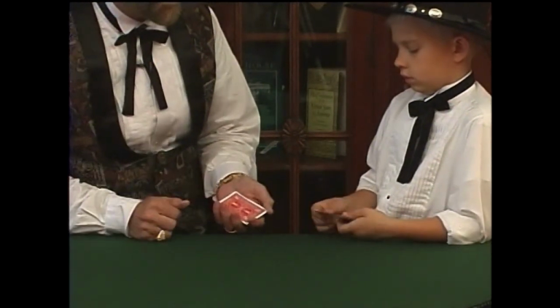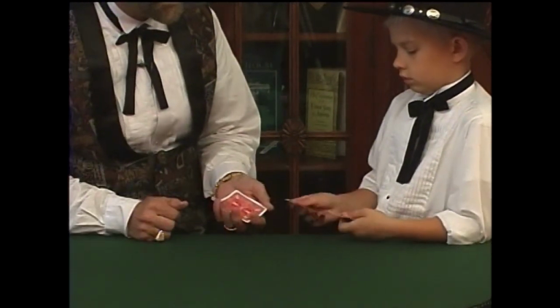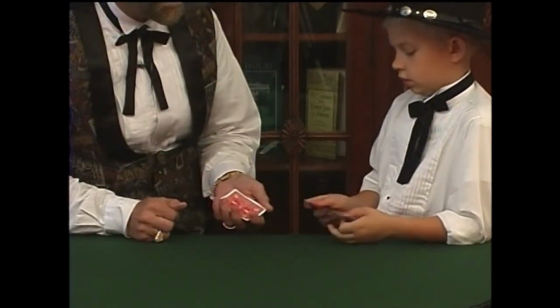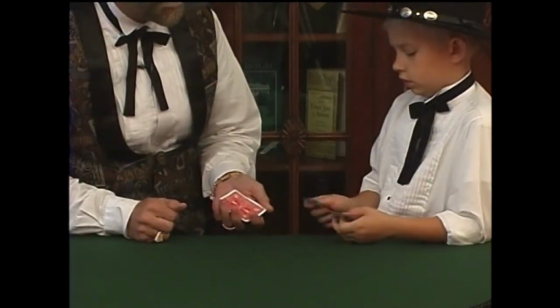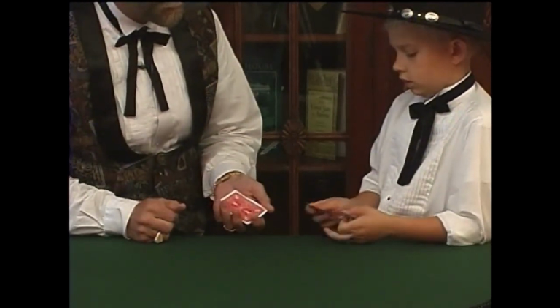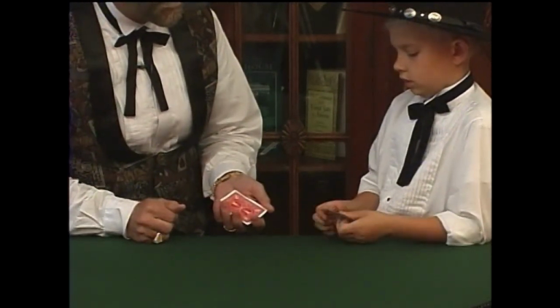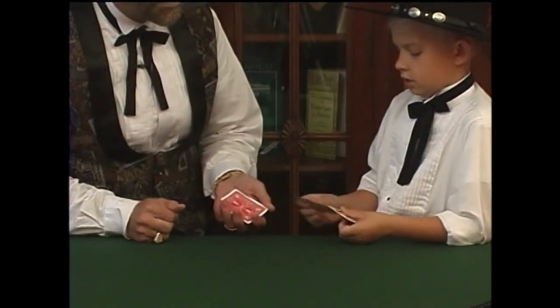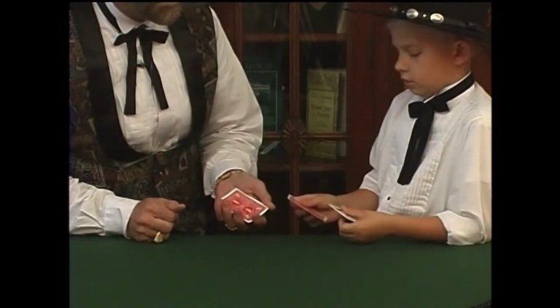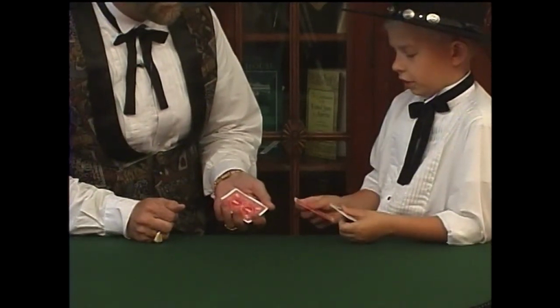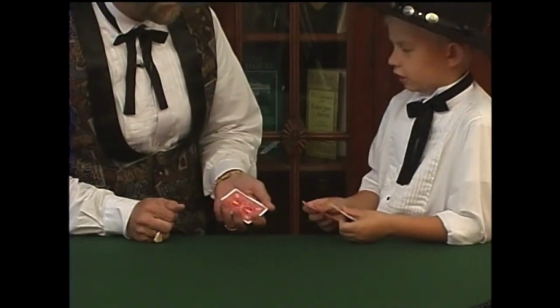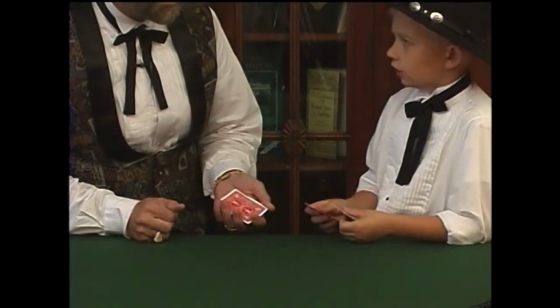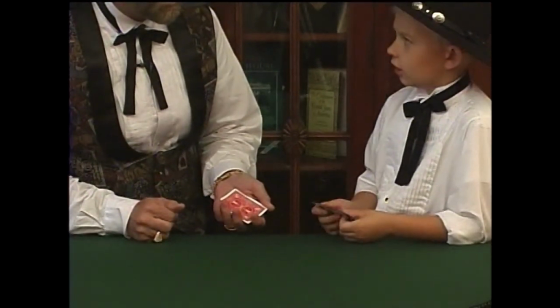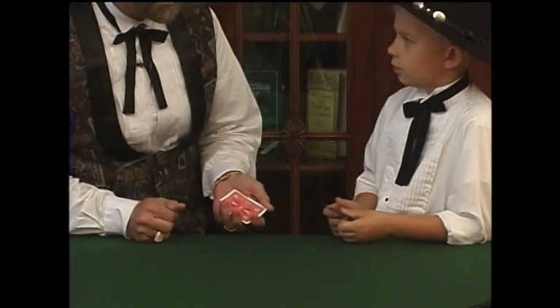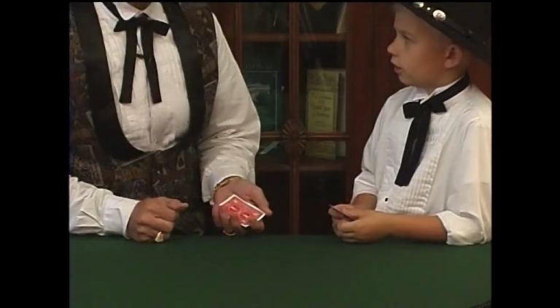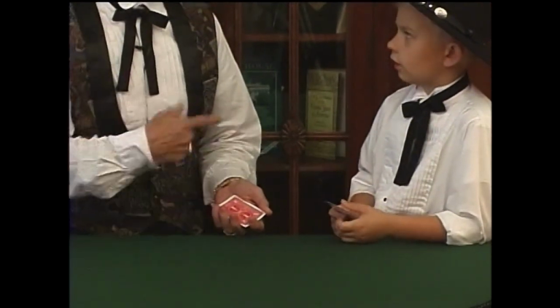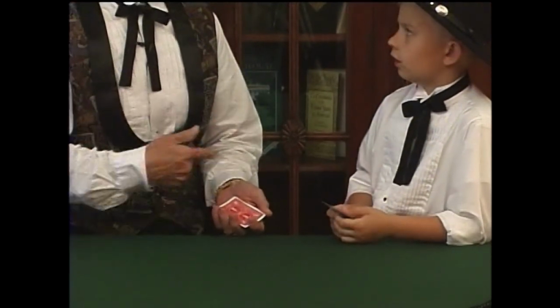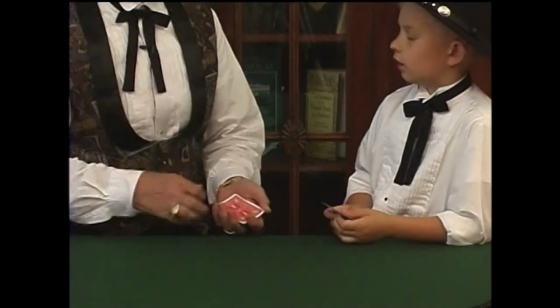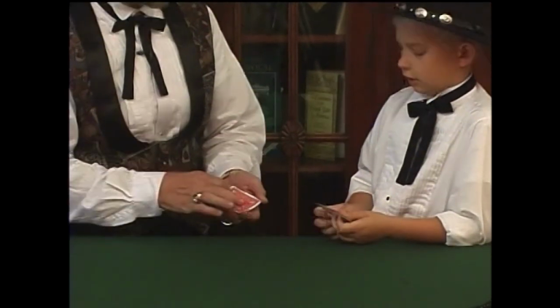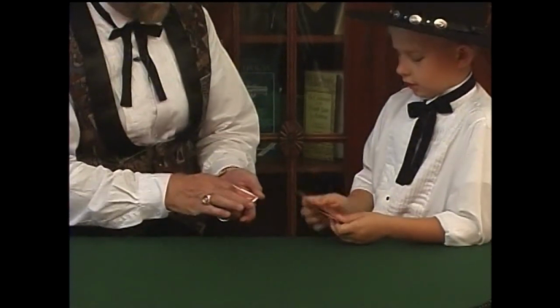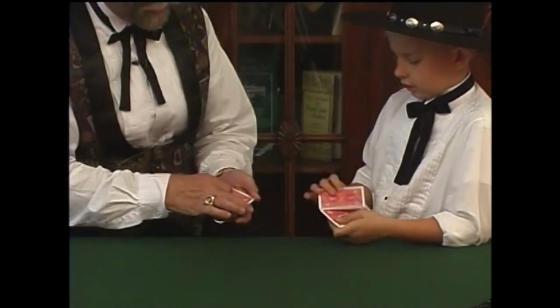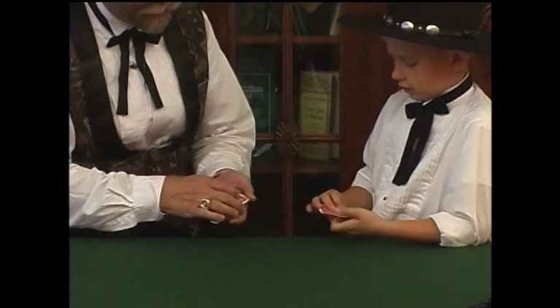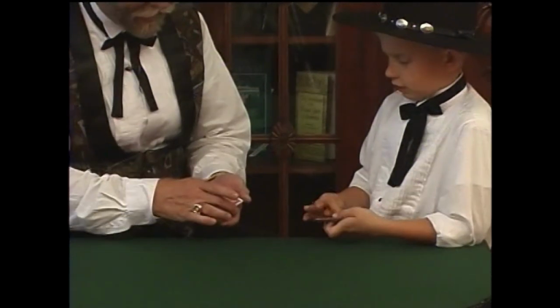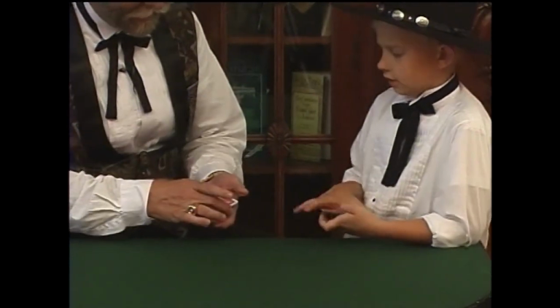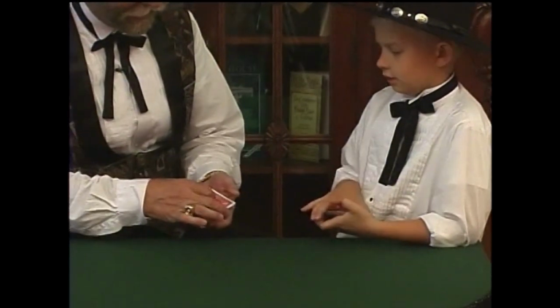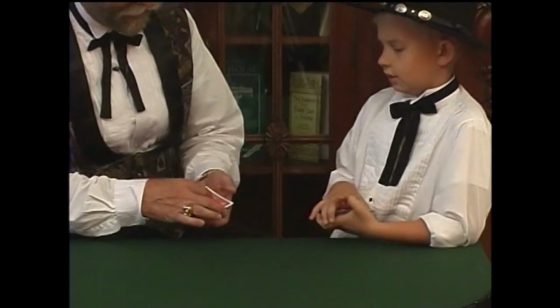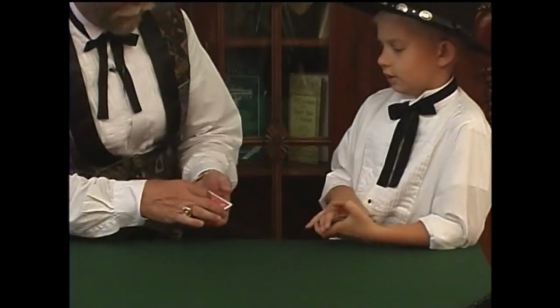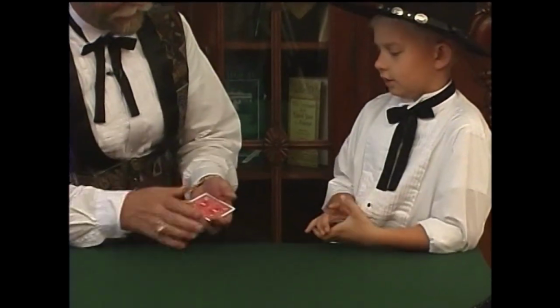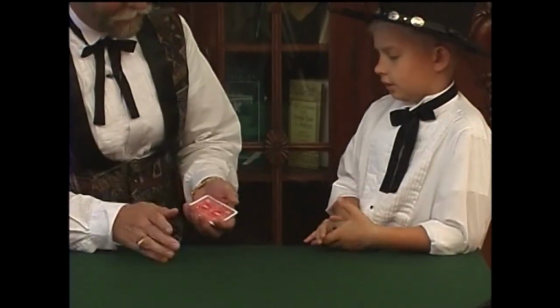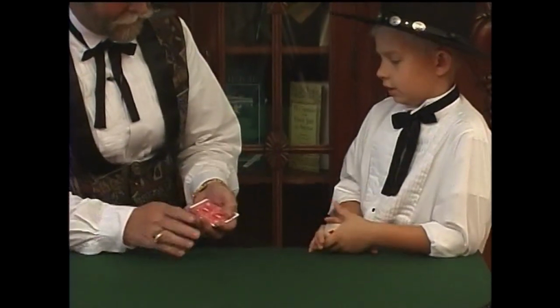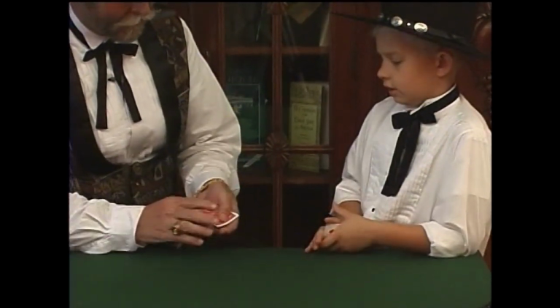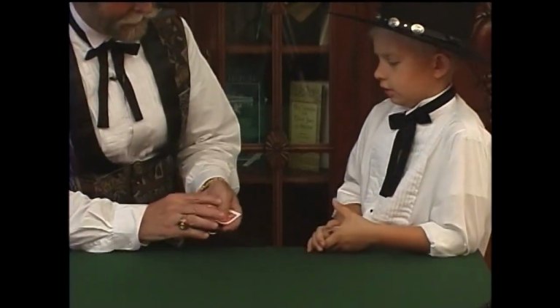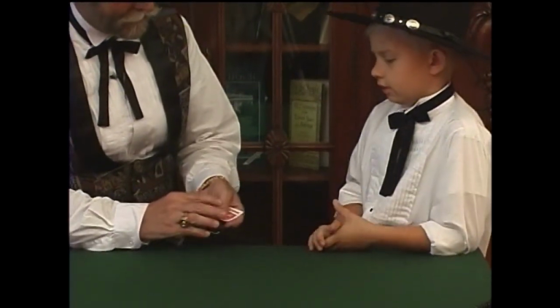What do you have? Turn it over. Let's try it again. Watch carefully. Here we go.